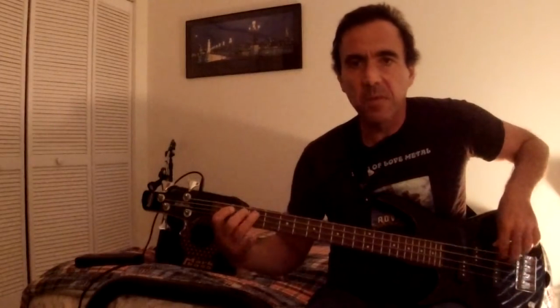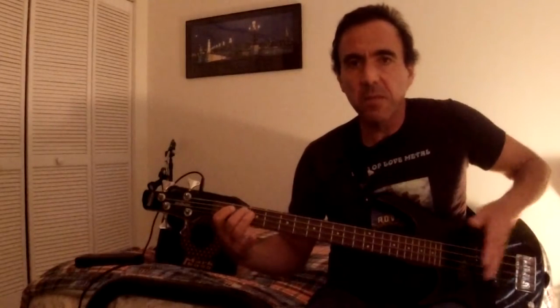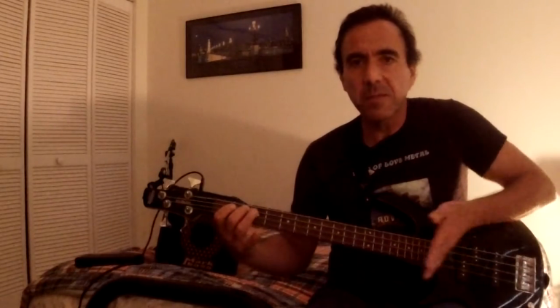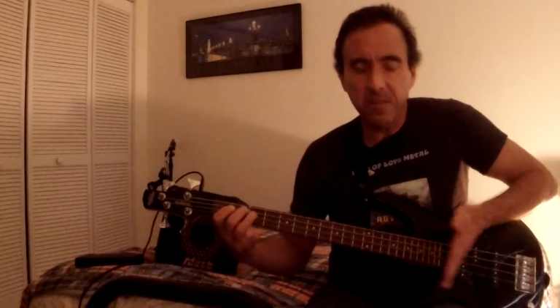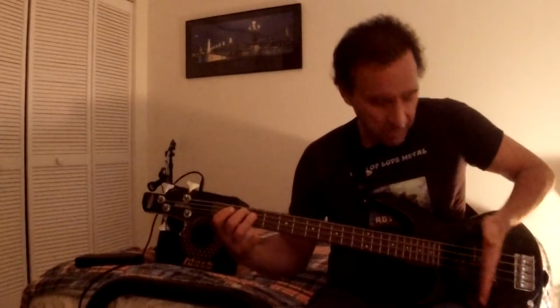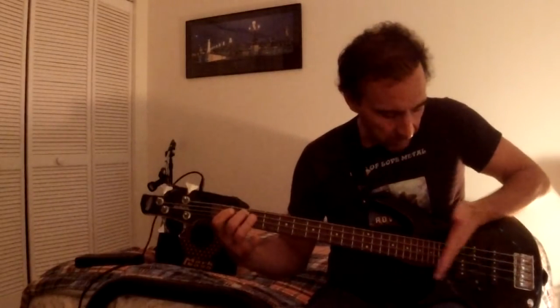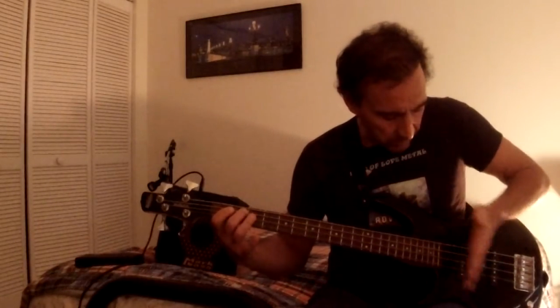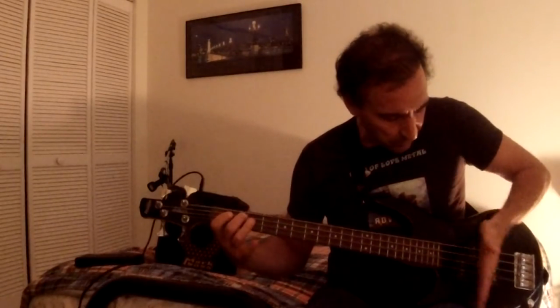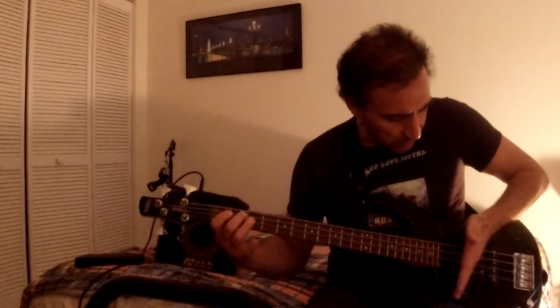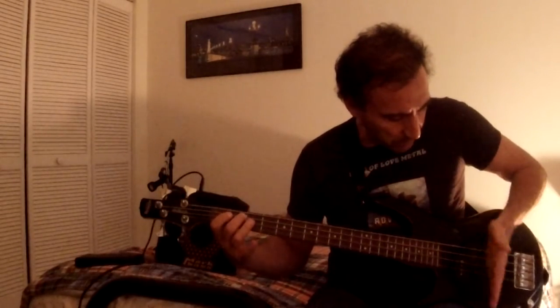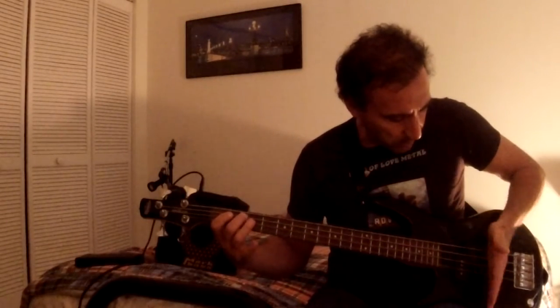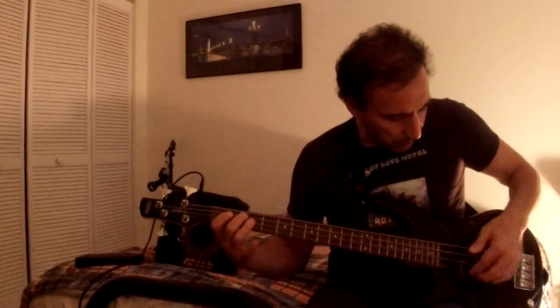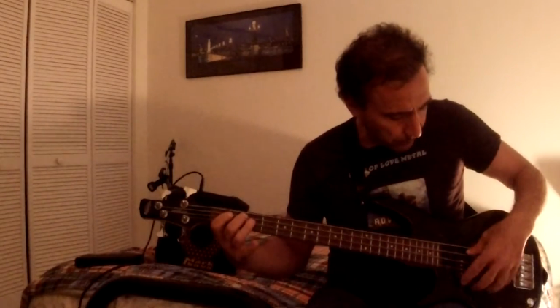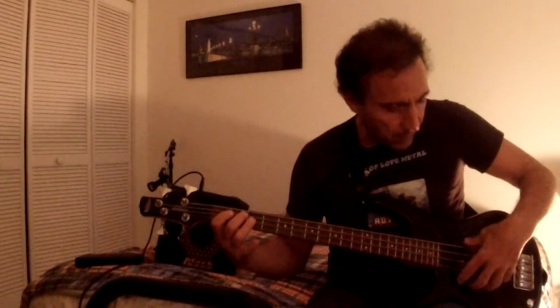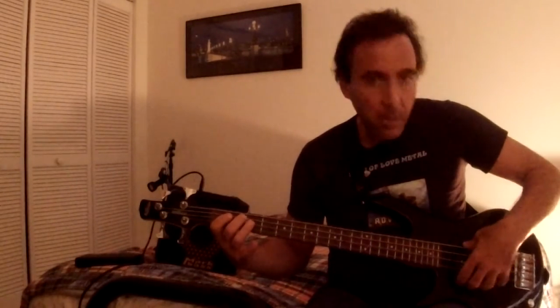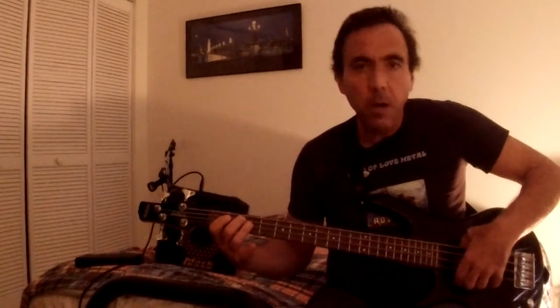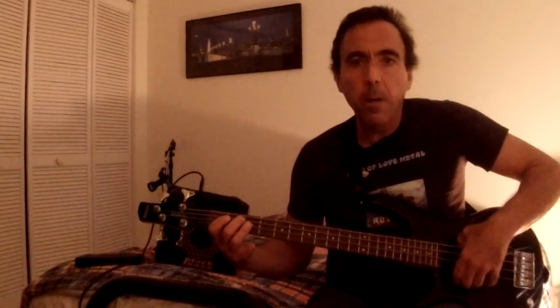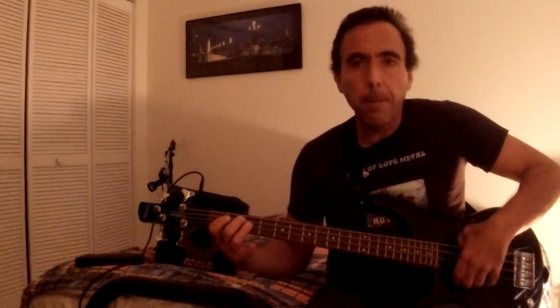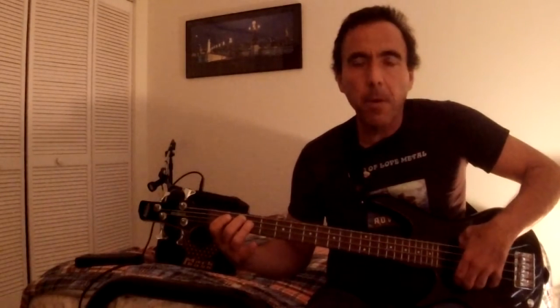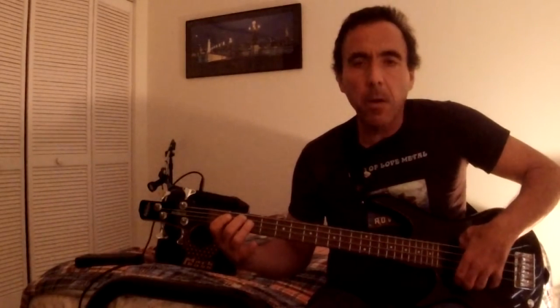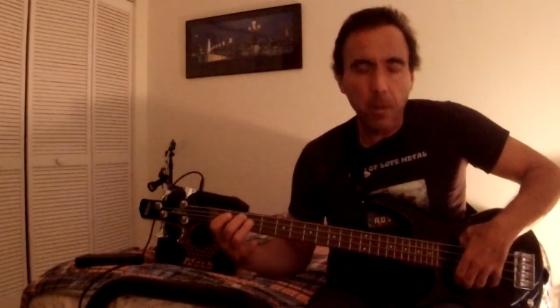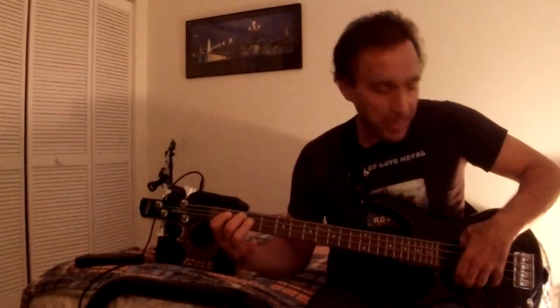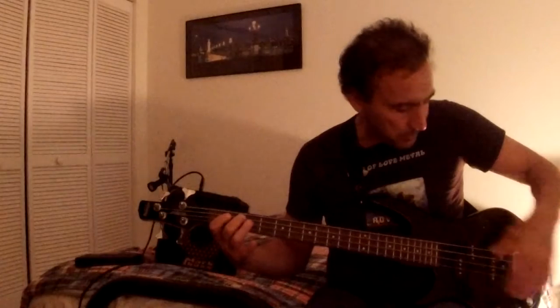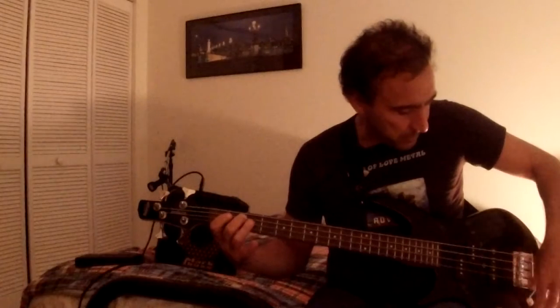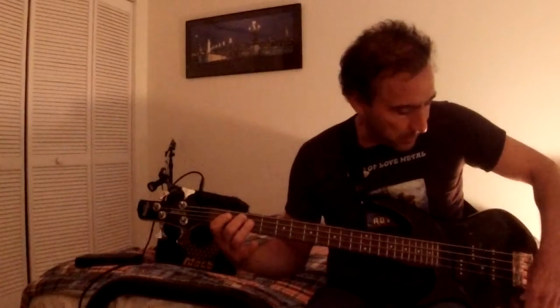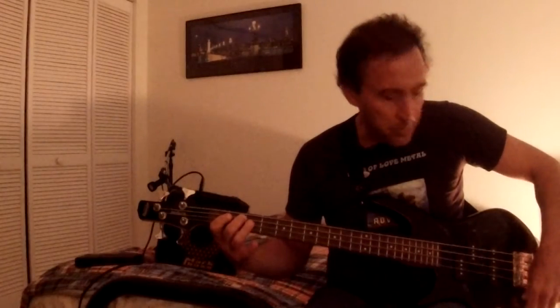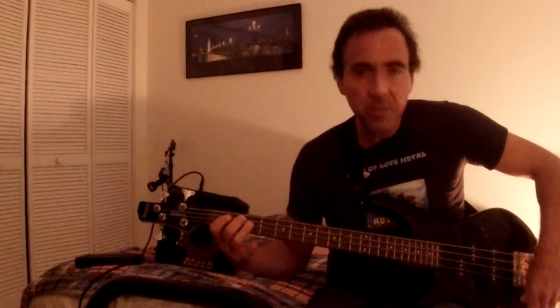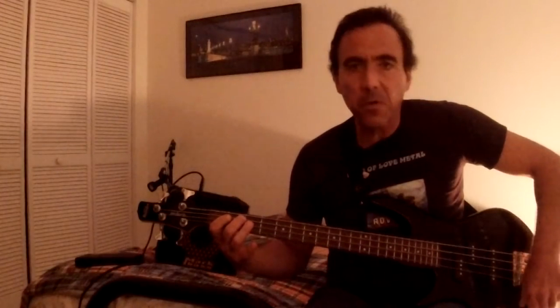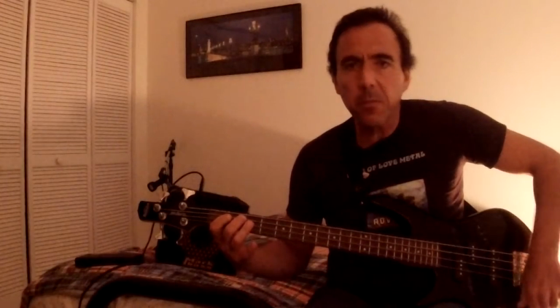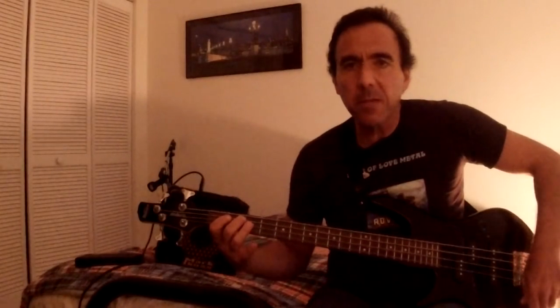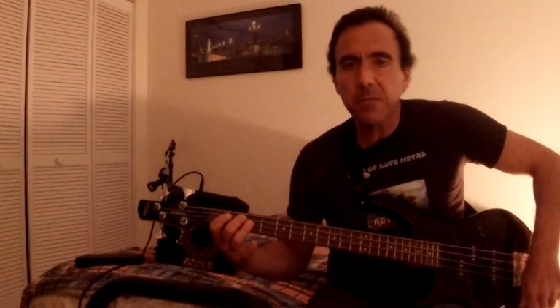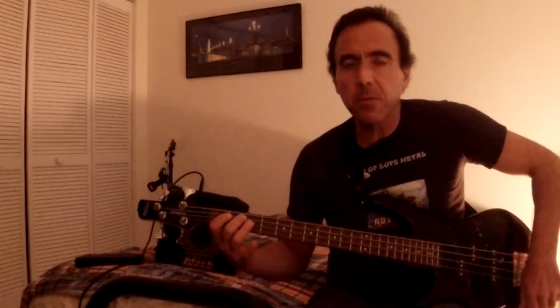I think these are the different pickups. This one is volume — I think it's volume.